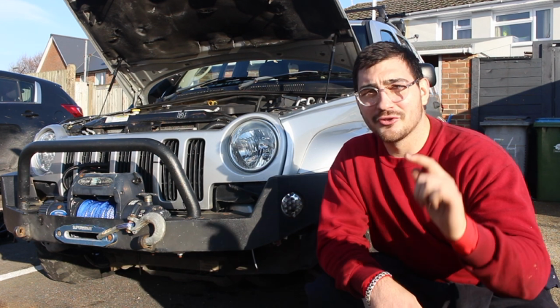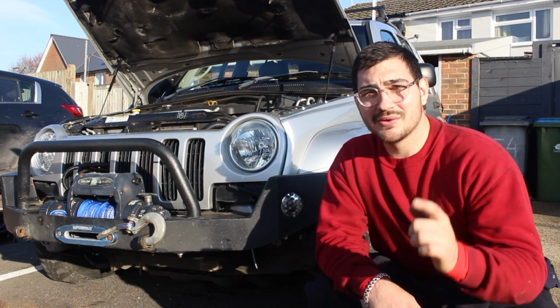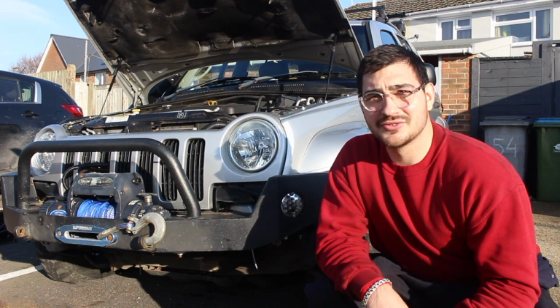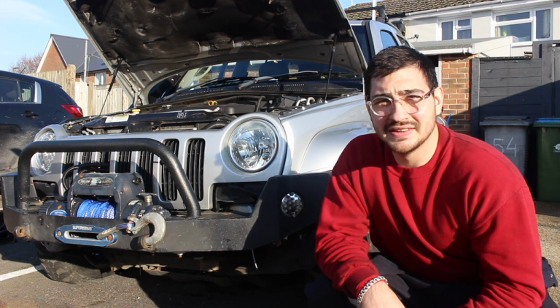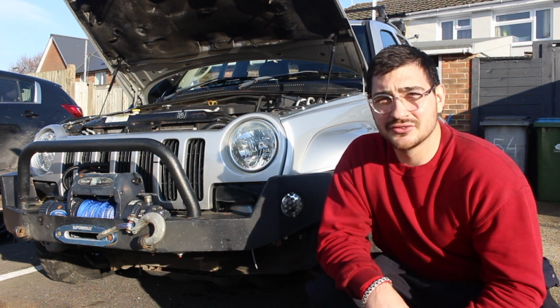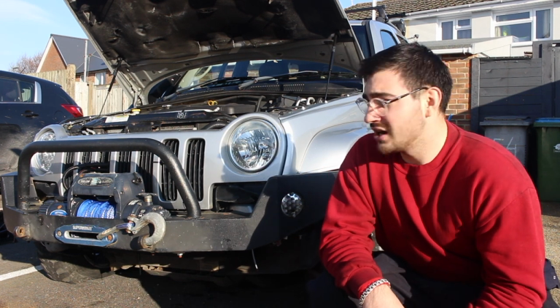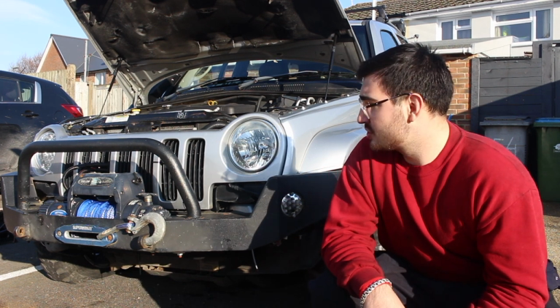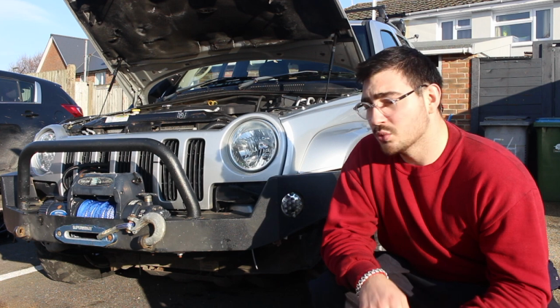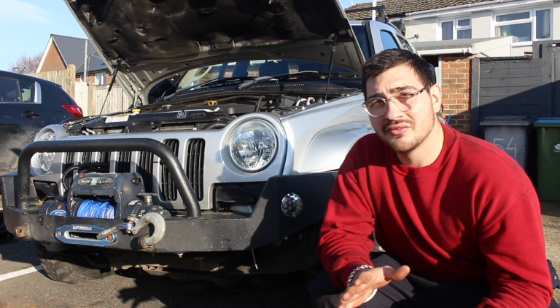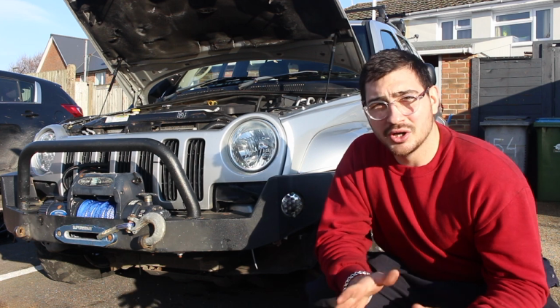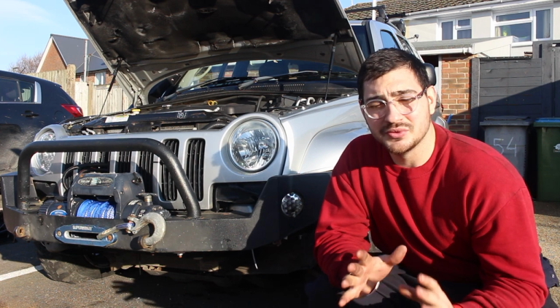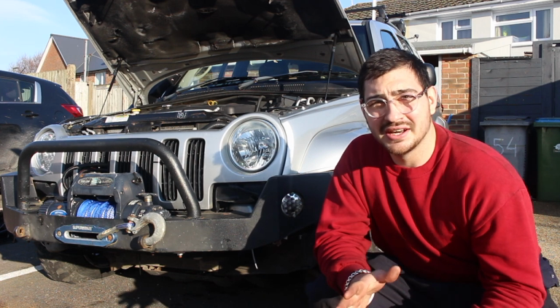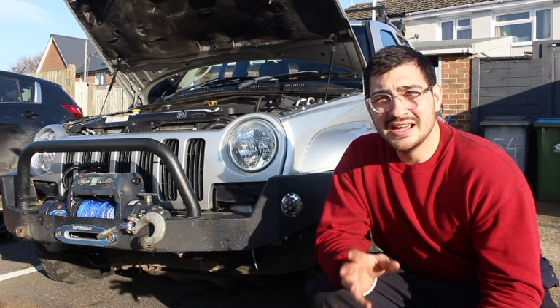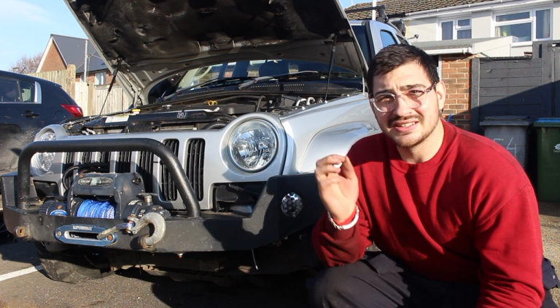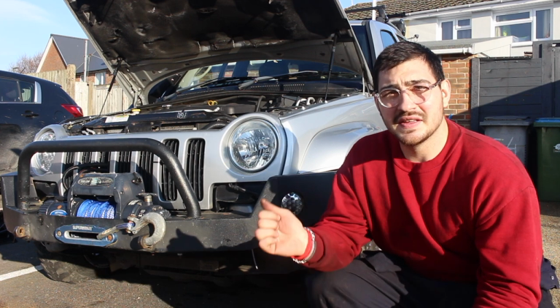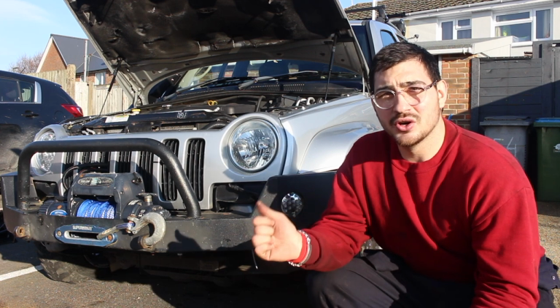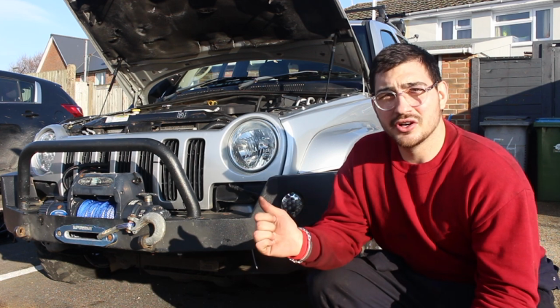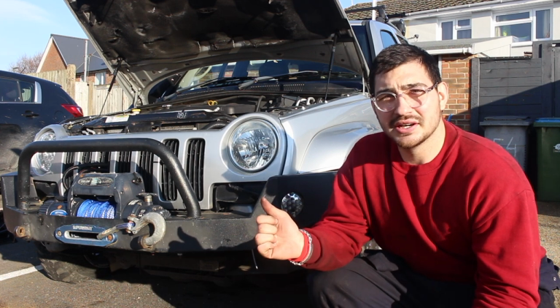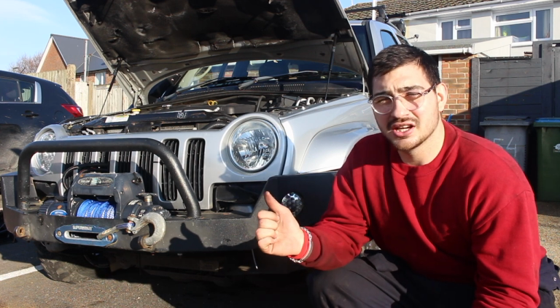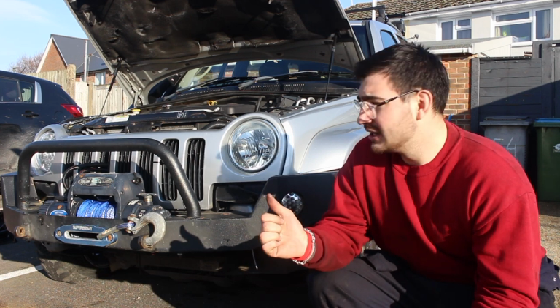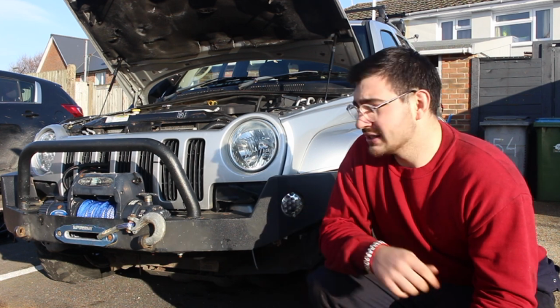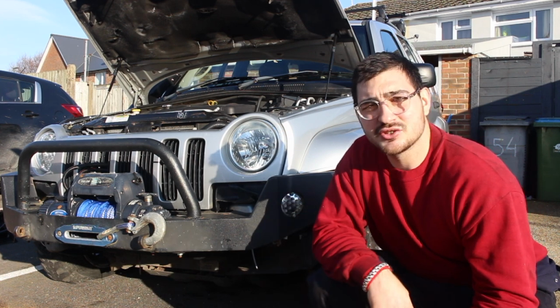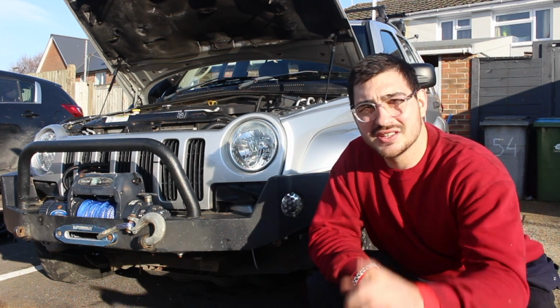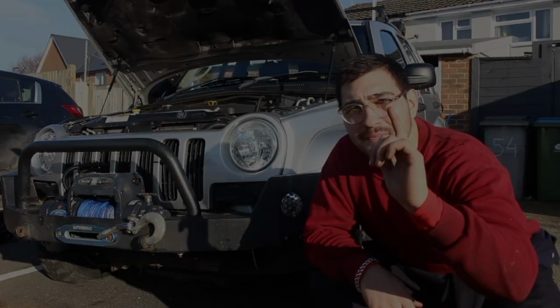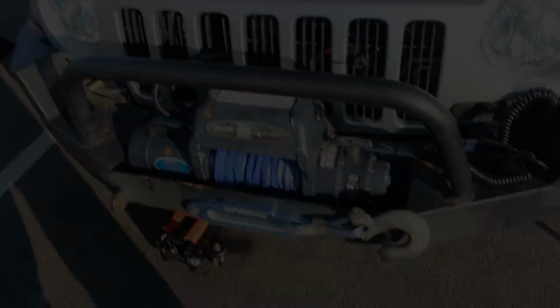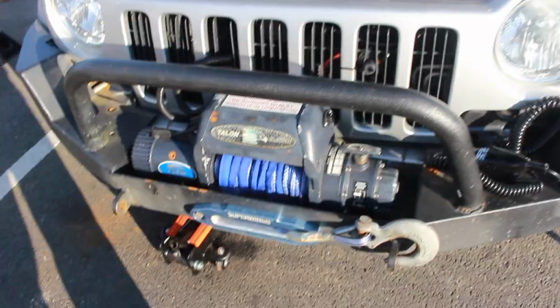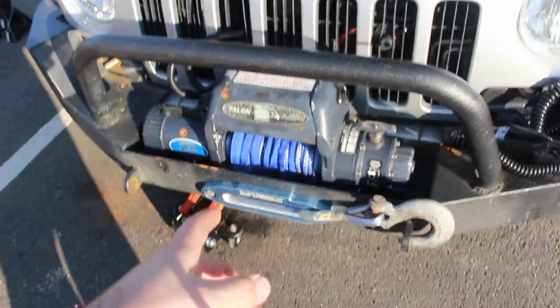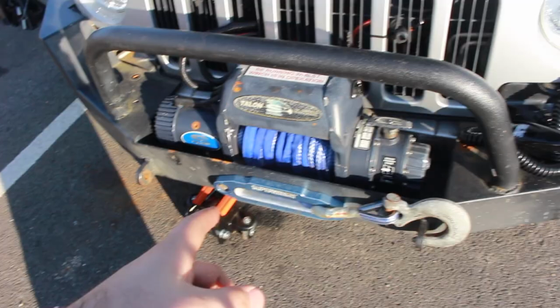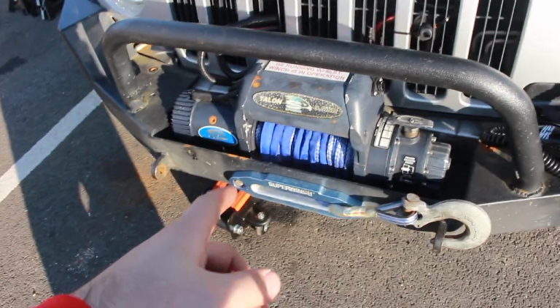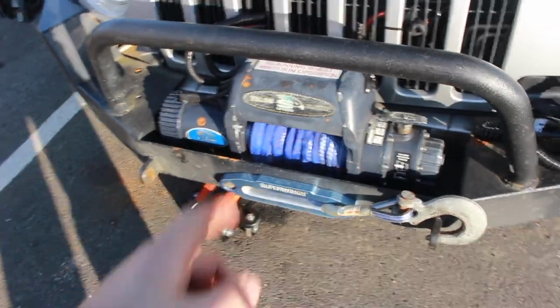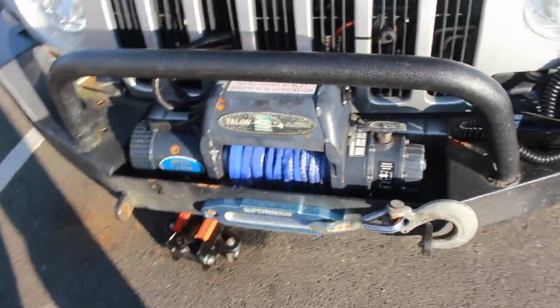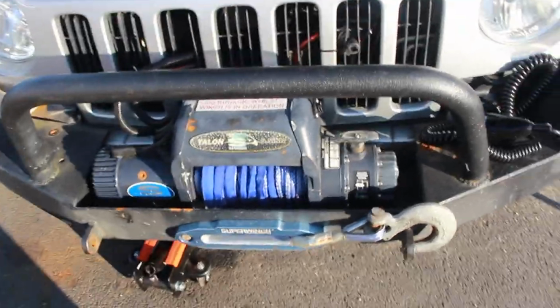Before I get around to fitting the lift kit, I'm going to show you what other mods we've done to get this off-road ready. So let's get straight into them.